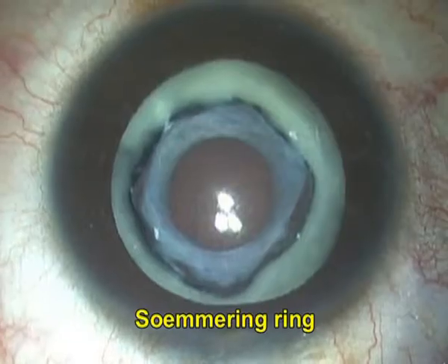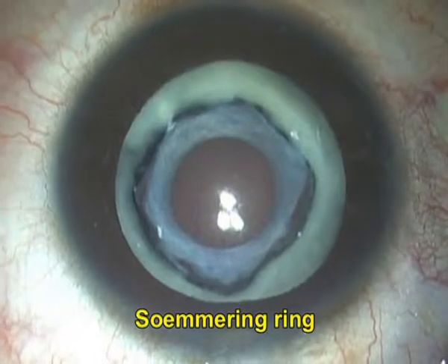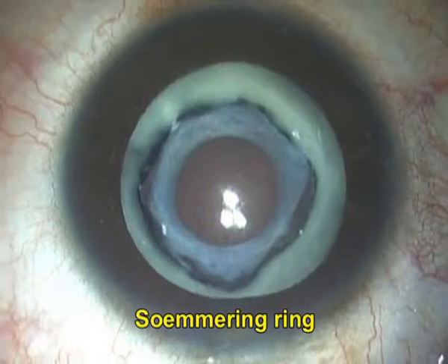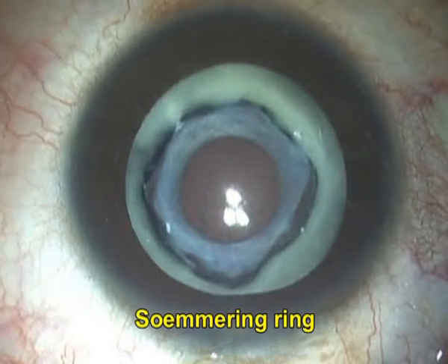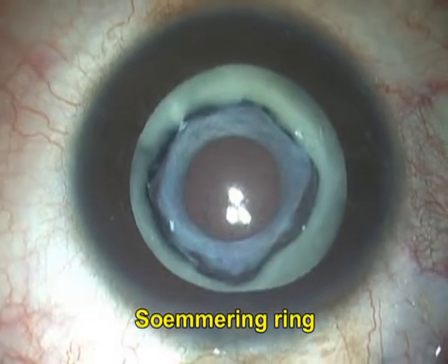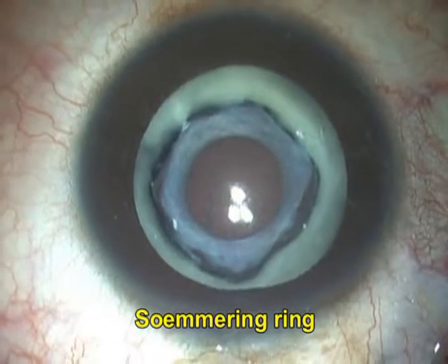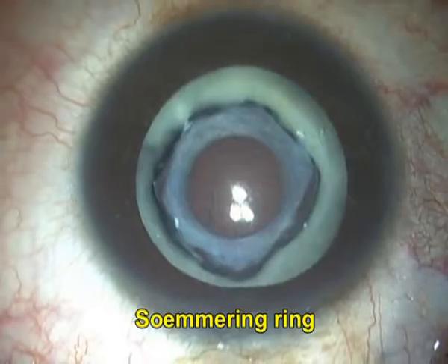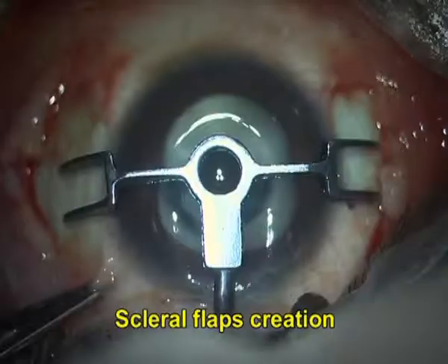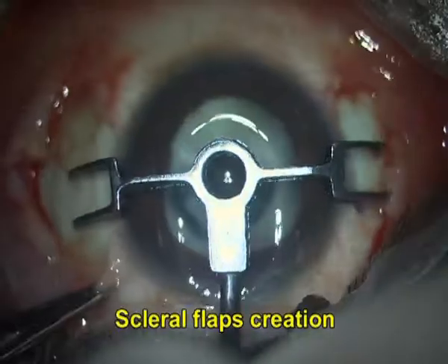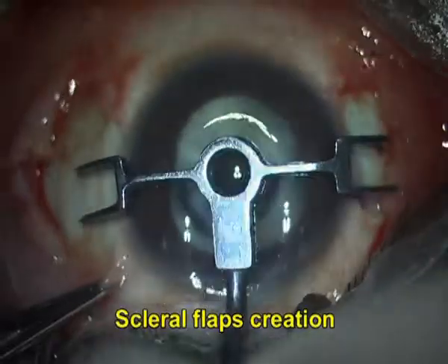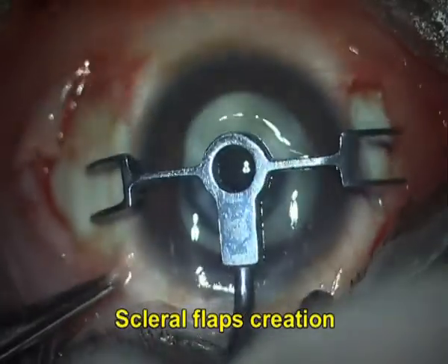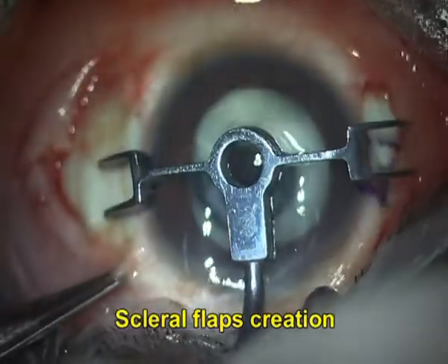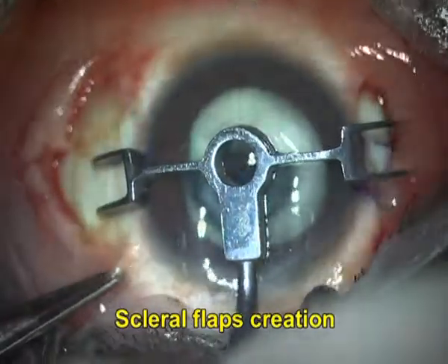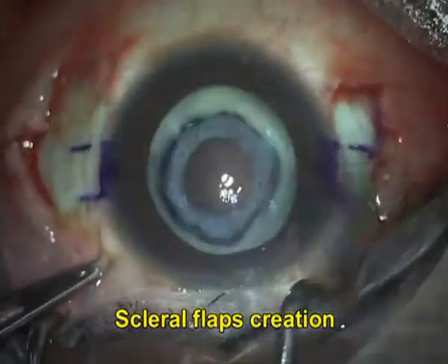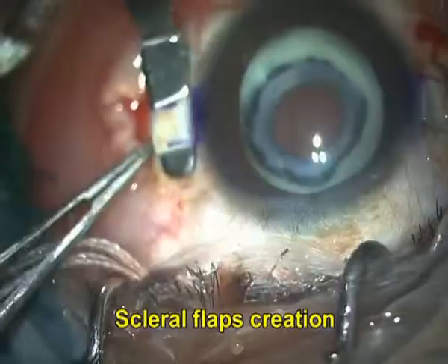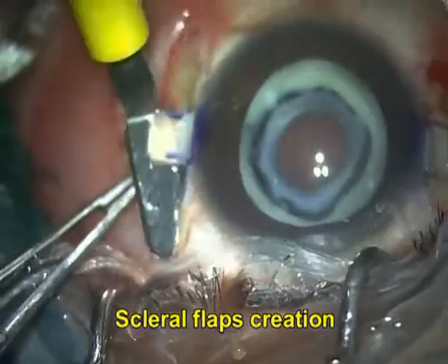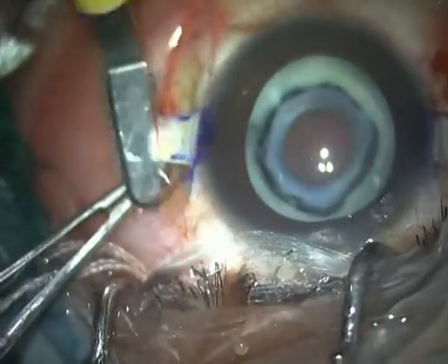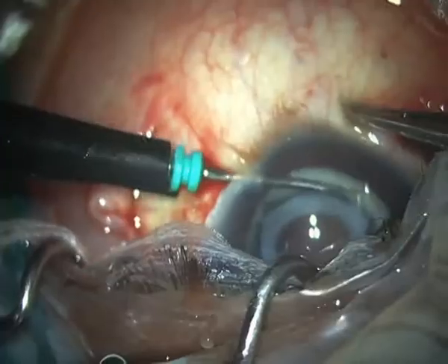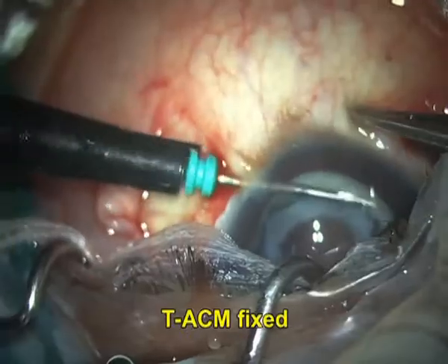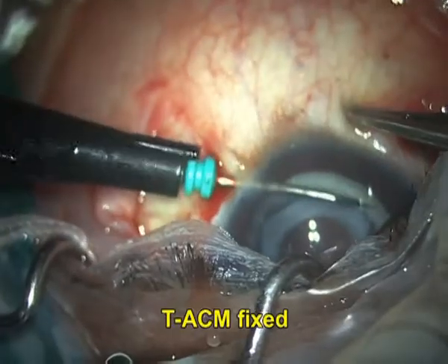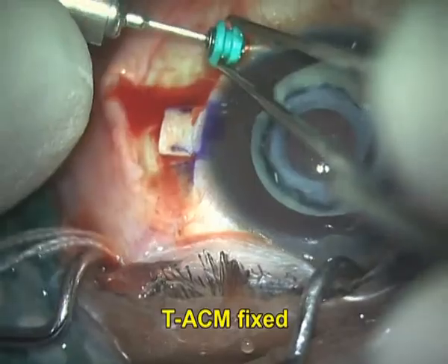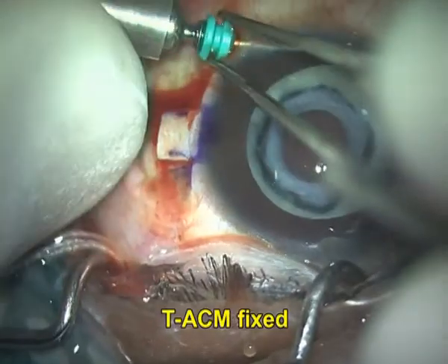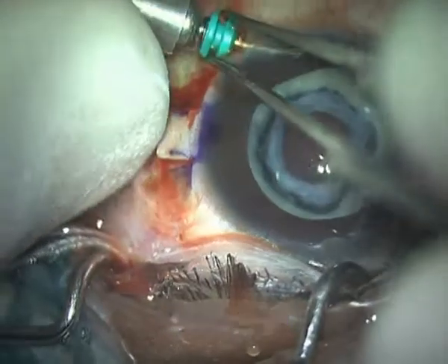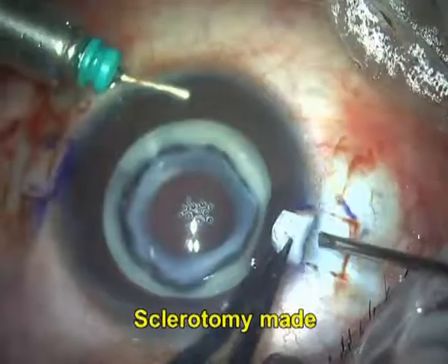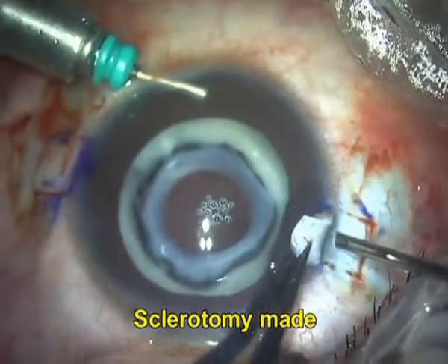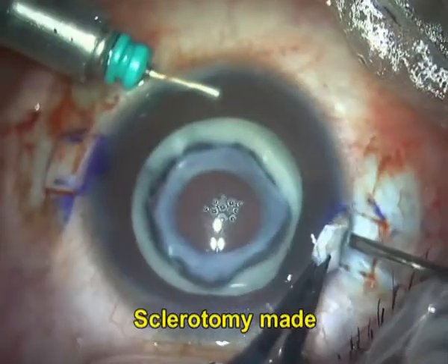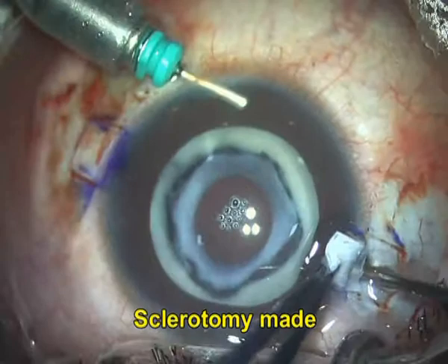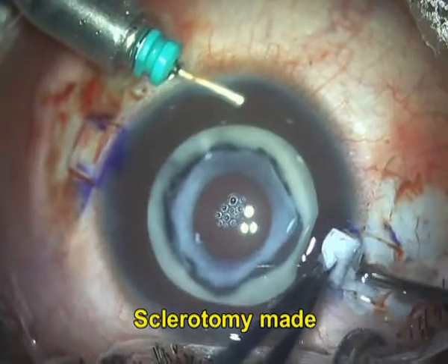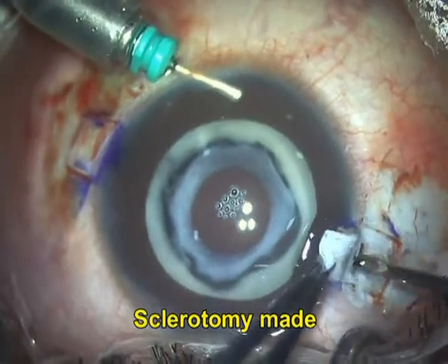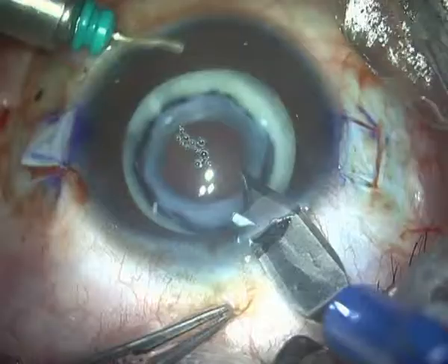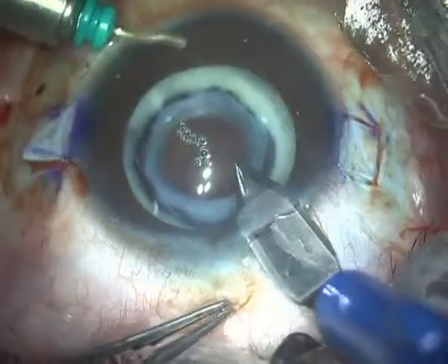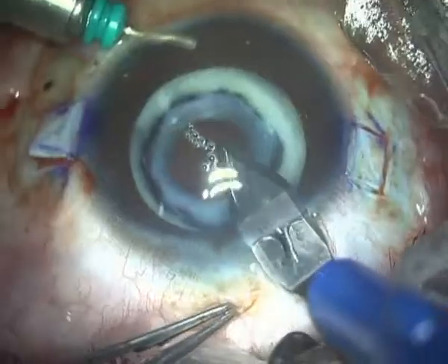Let's look at the case of the Soemmering ring. I'm making skeletal flaps 180 degrees apart, placed my trocar AC maintainer, and made my sclerotomies under the flaps.